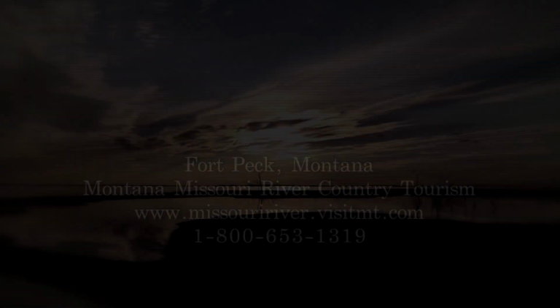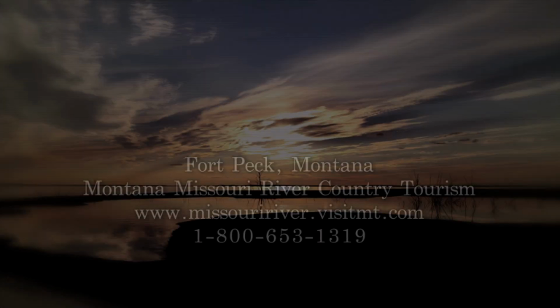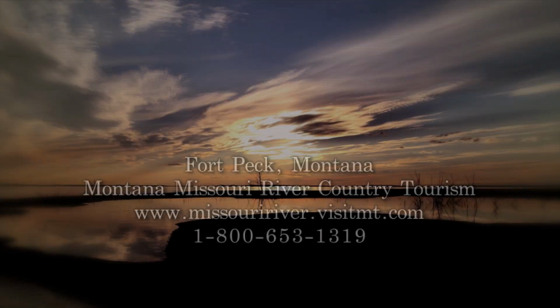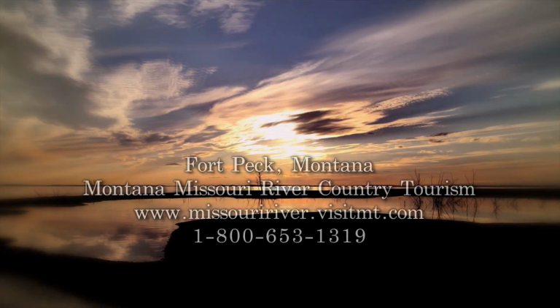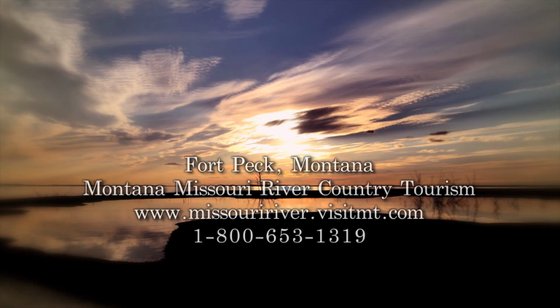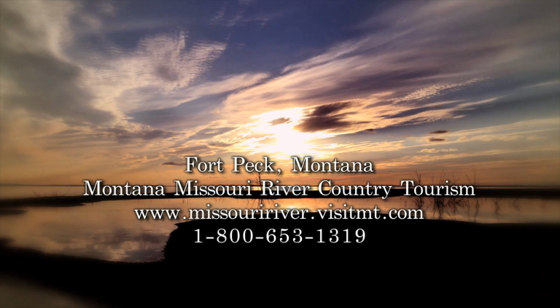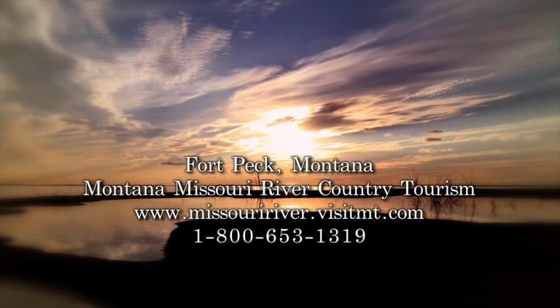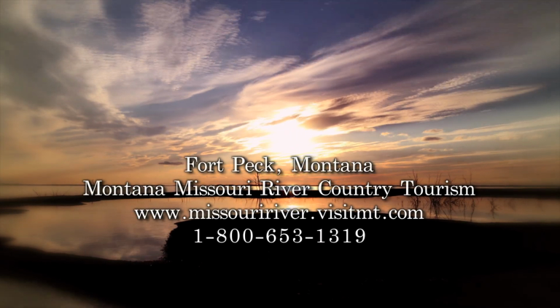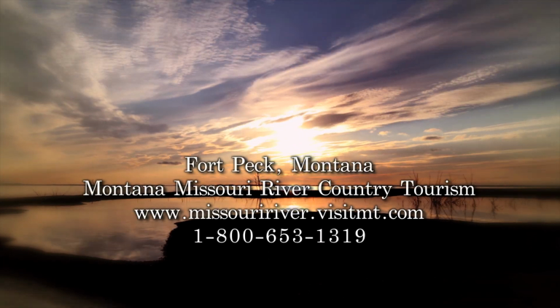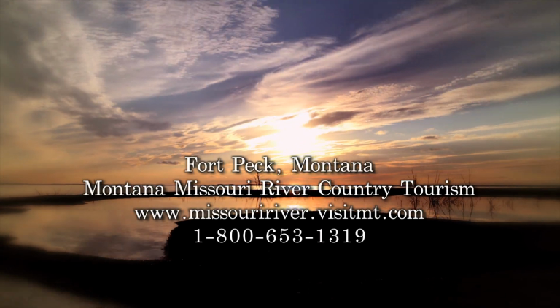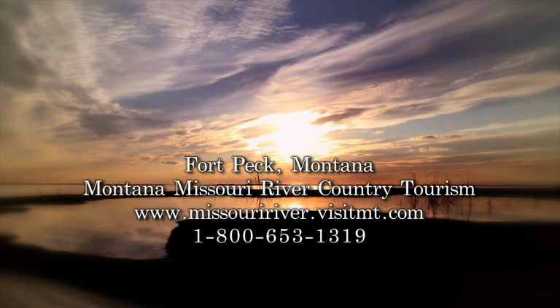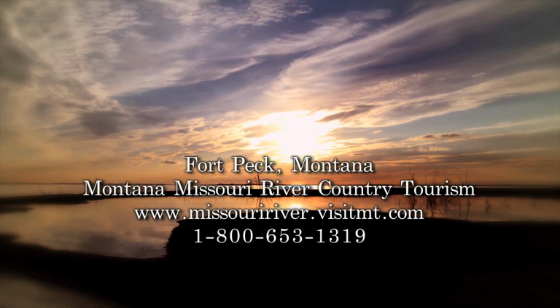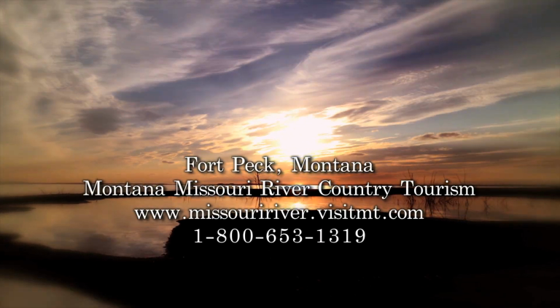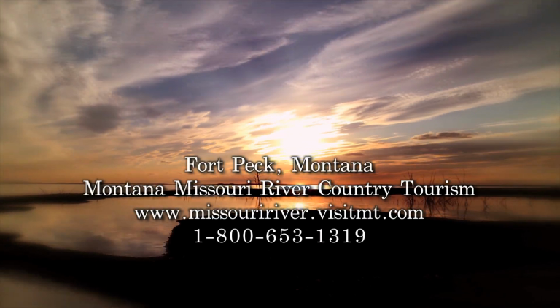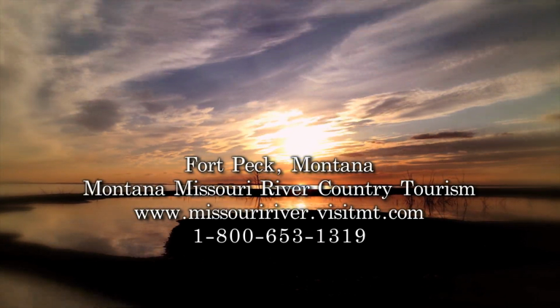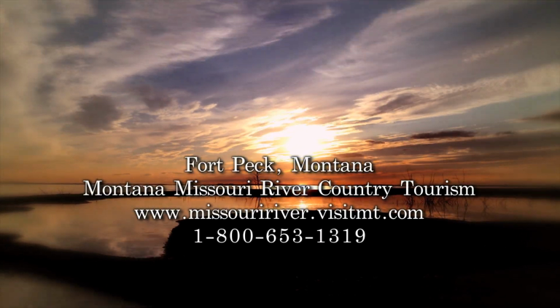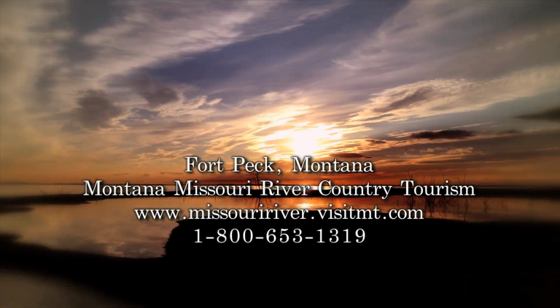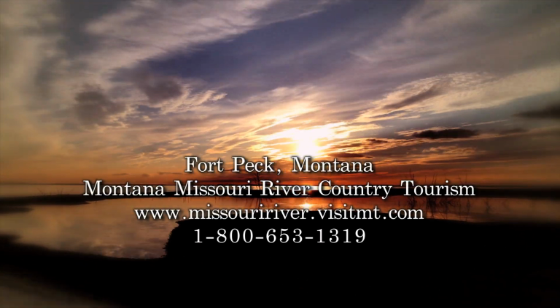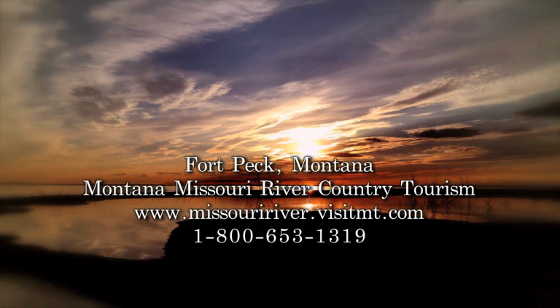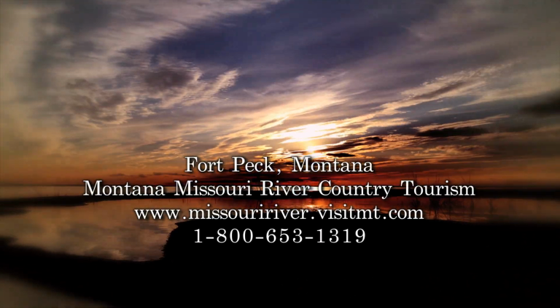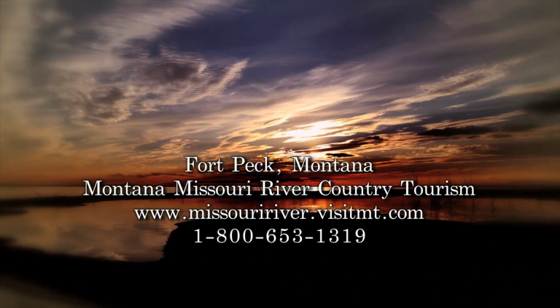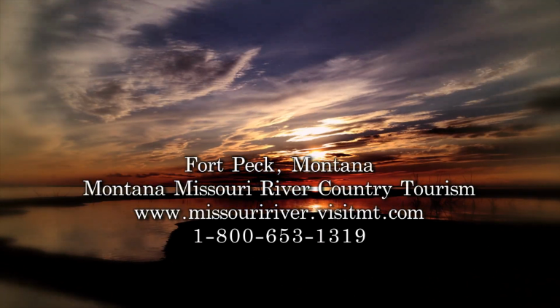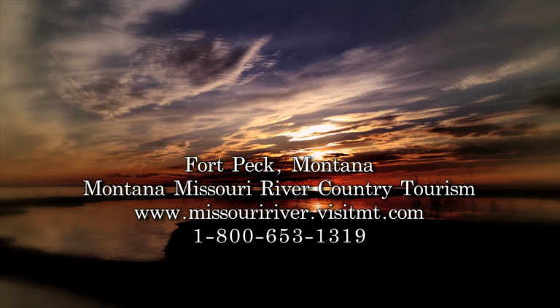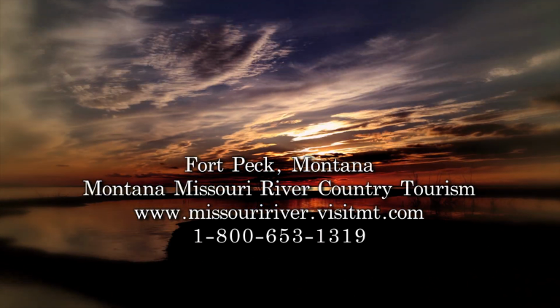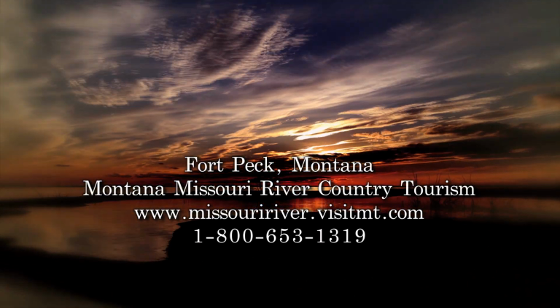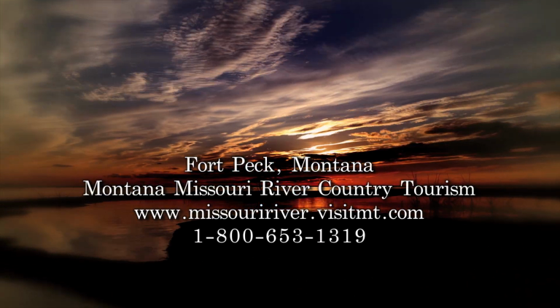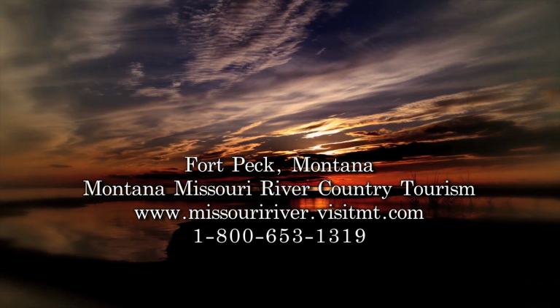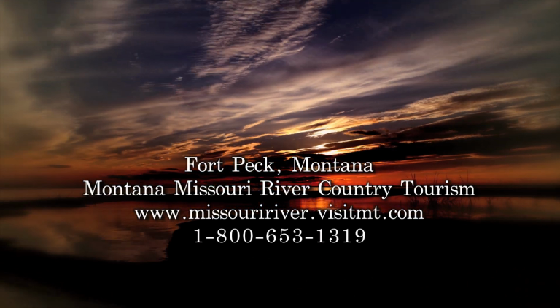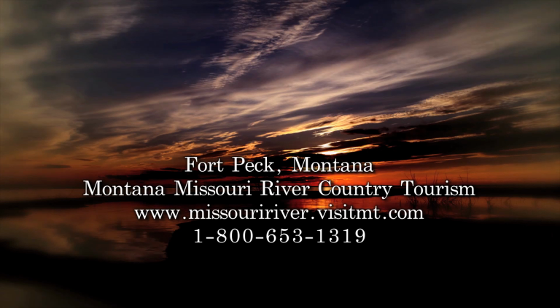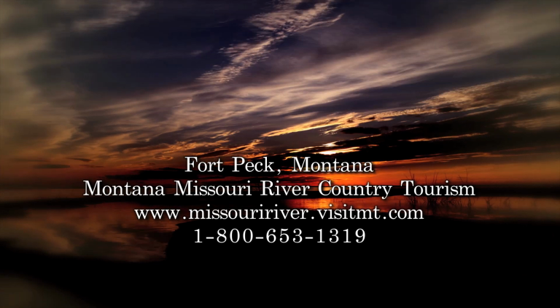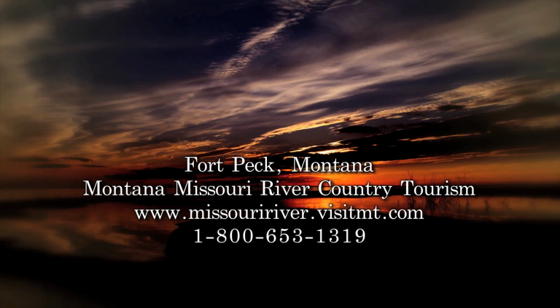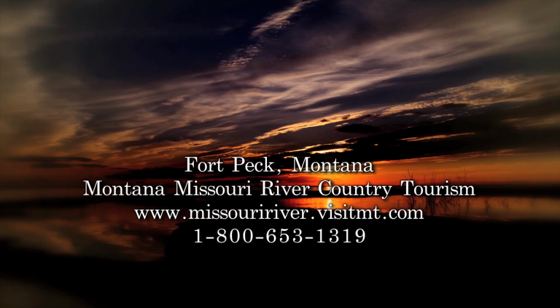To experience the fishery highlighted in today's show, use these helpful links to plan your trip.